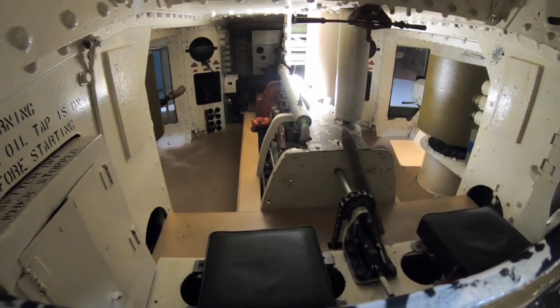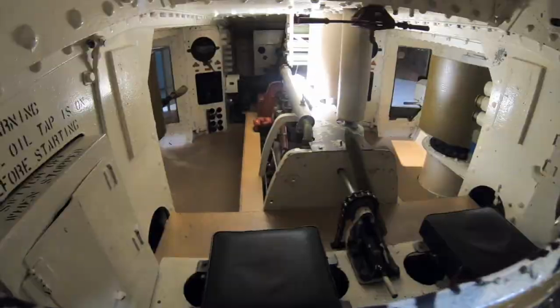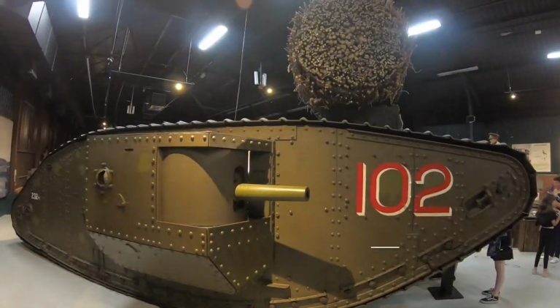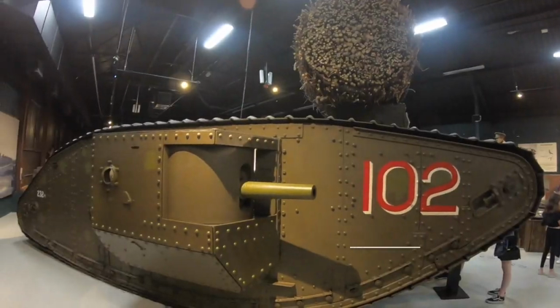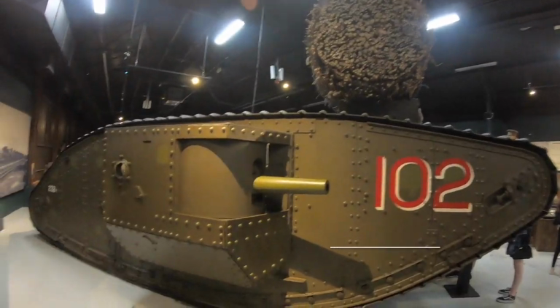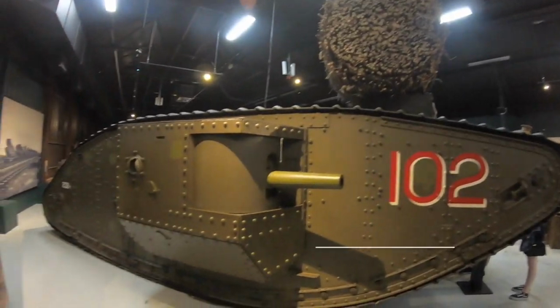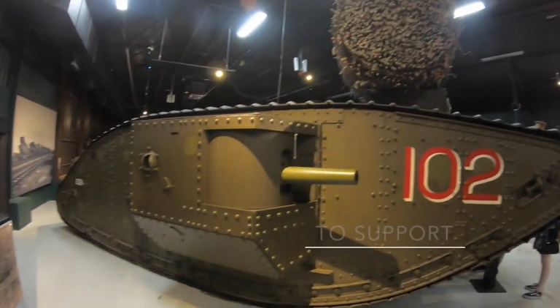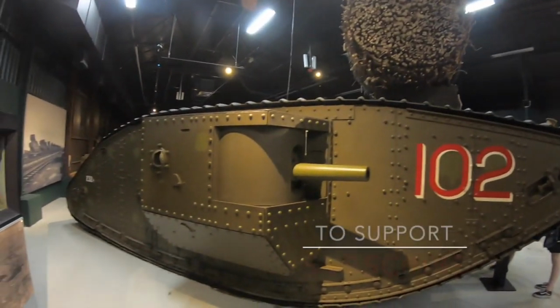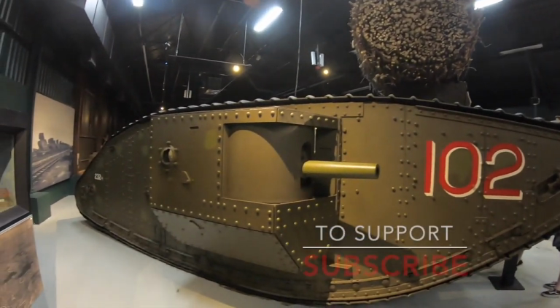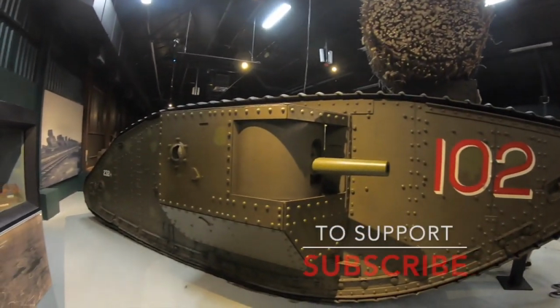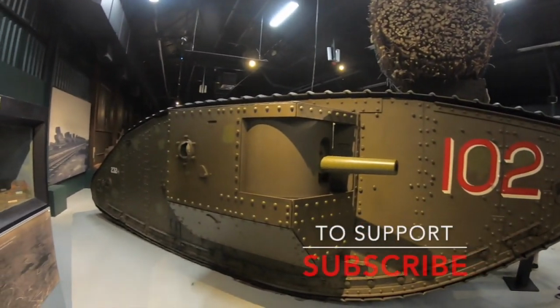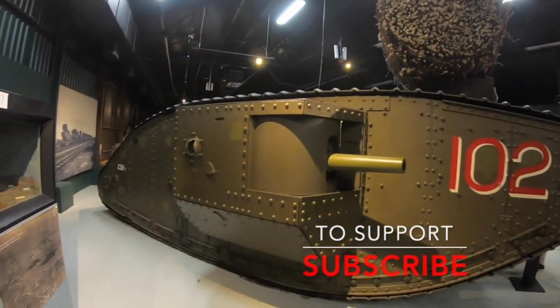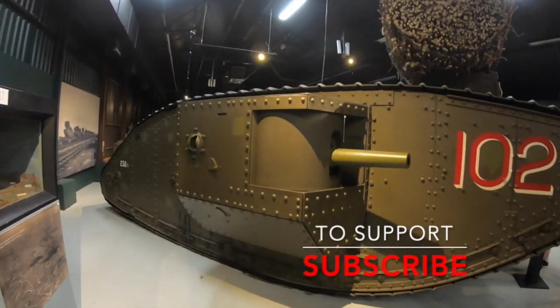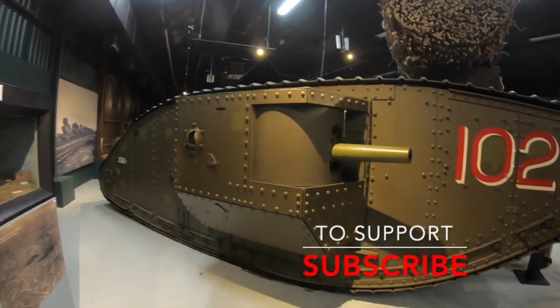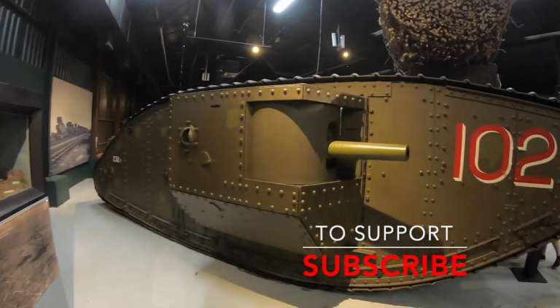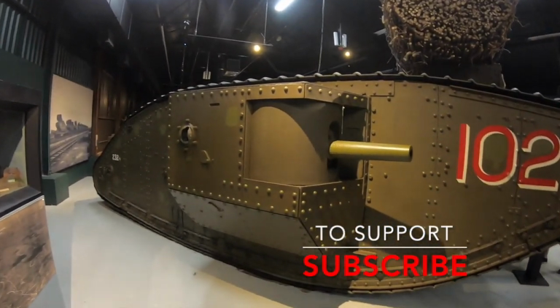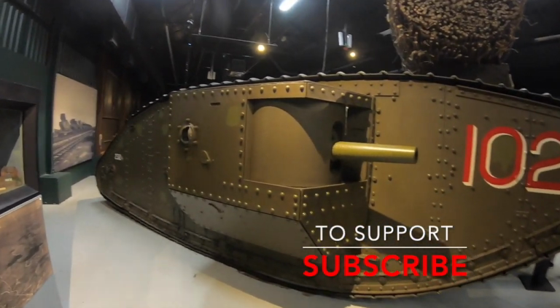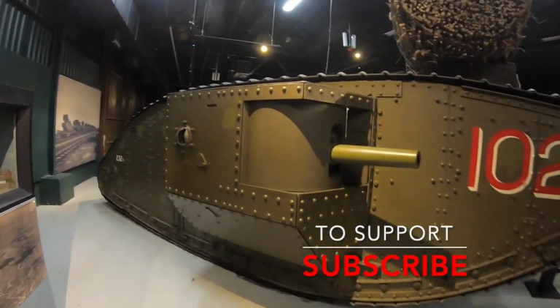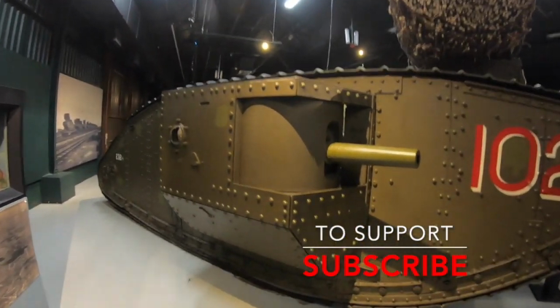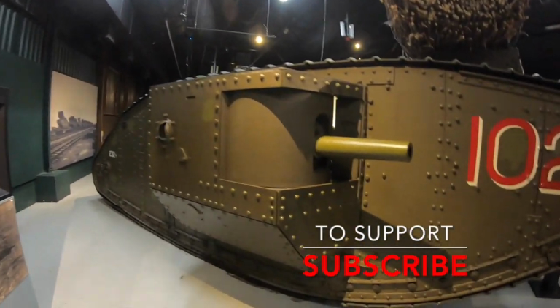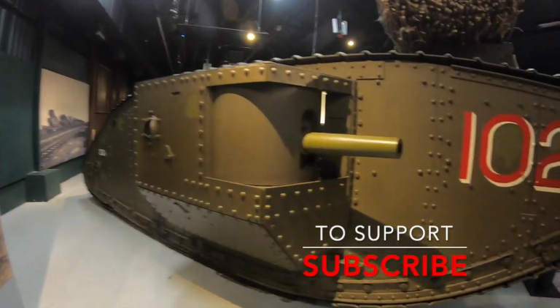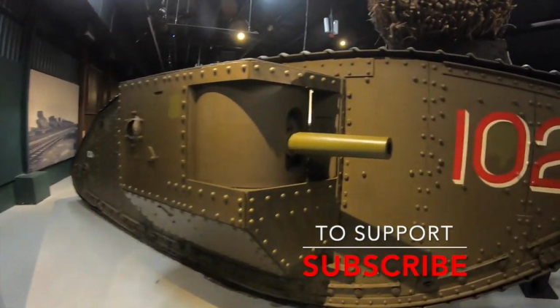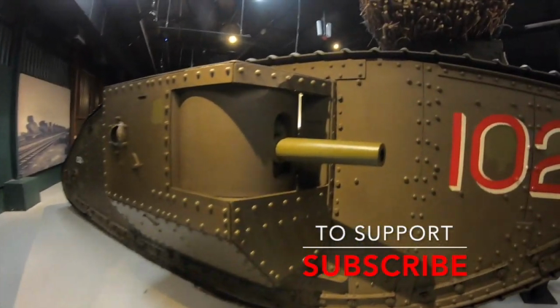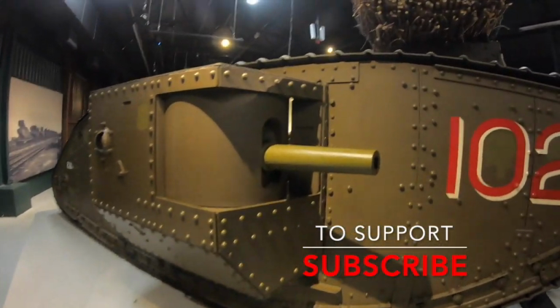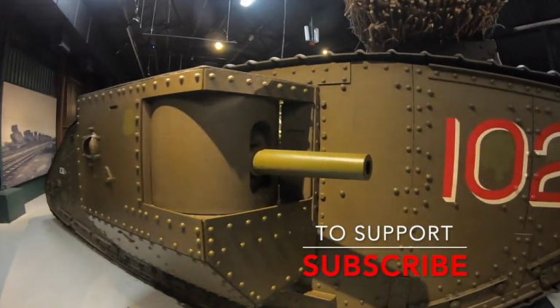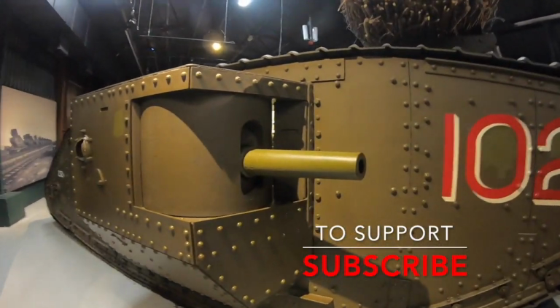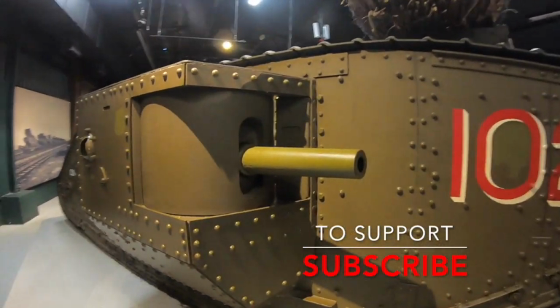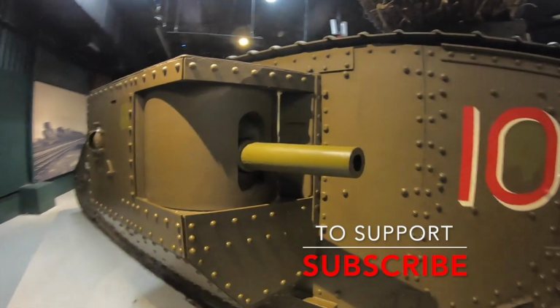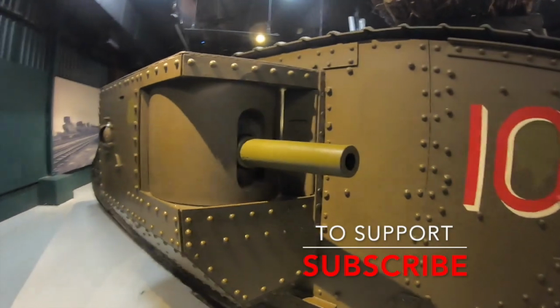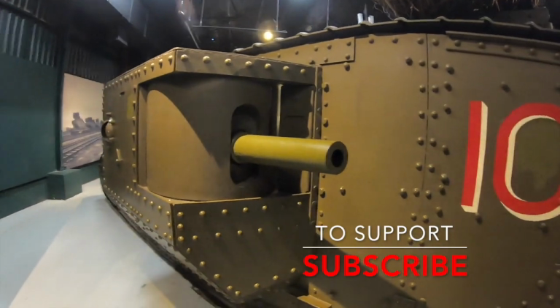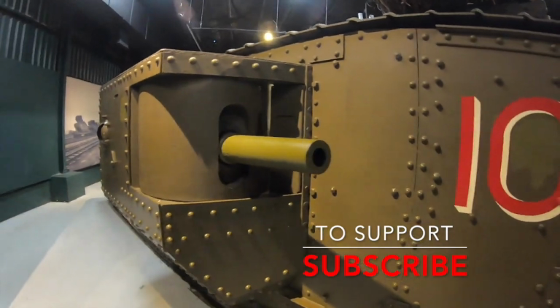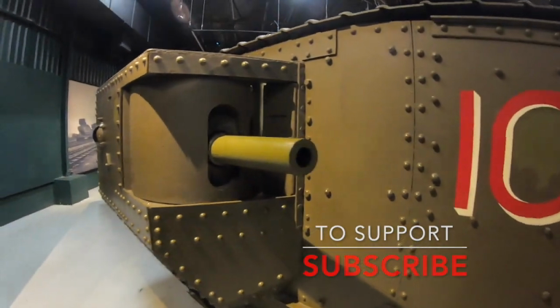As always if you do enjoy our videos and want to stay tuned on our new series, please support the channel by subscribing.